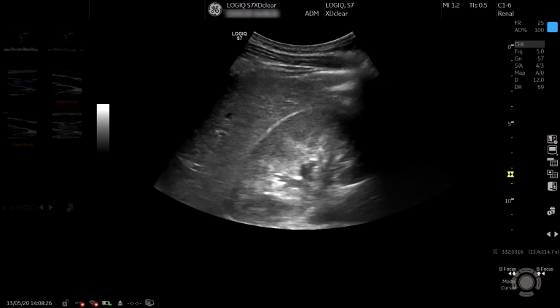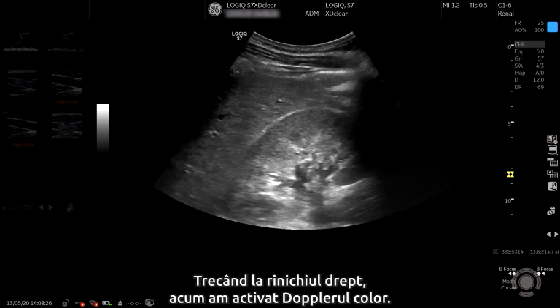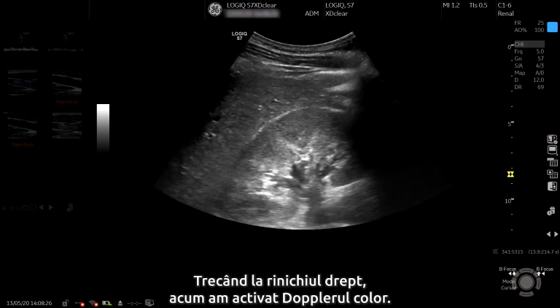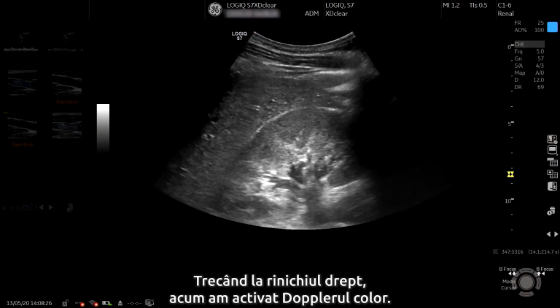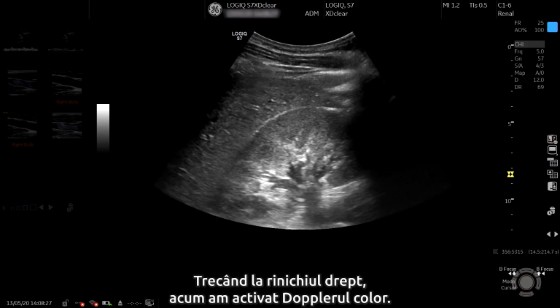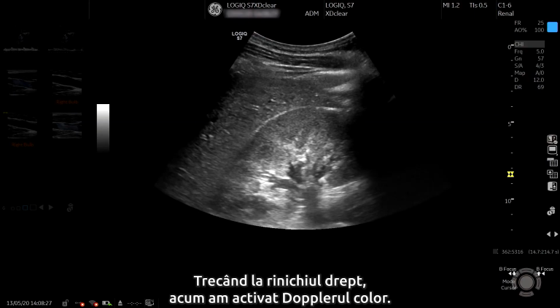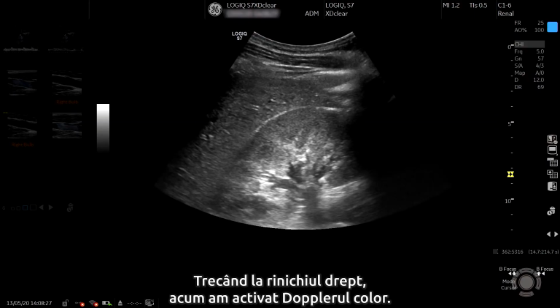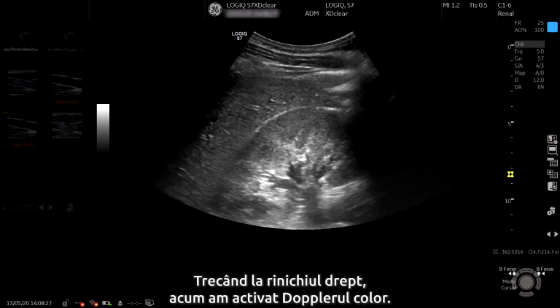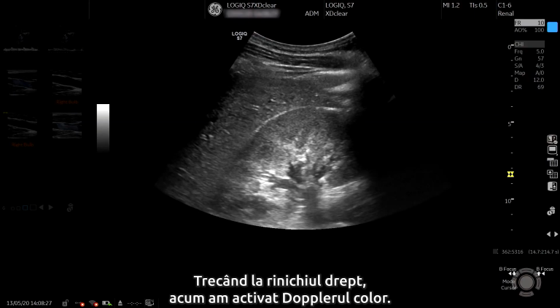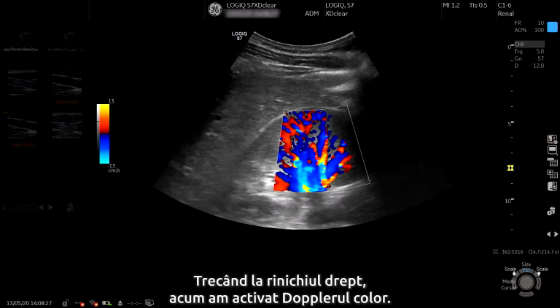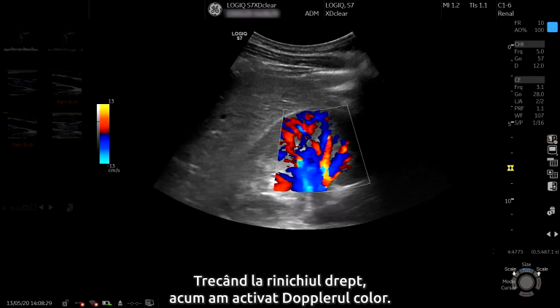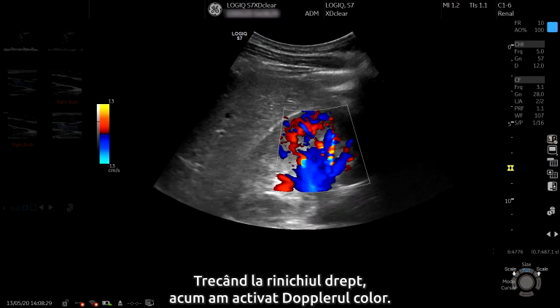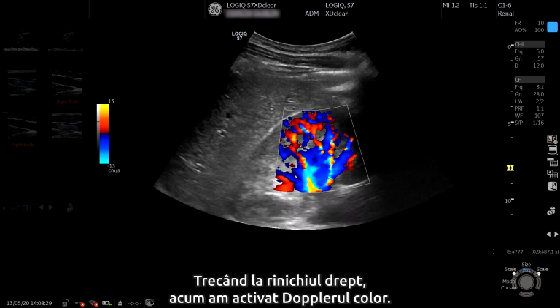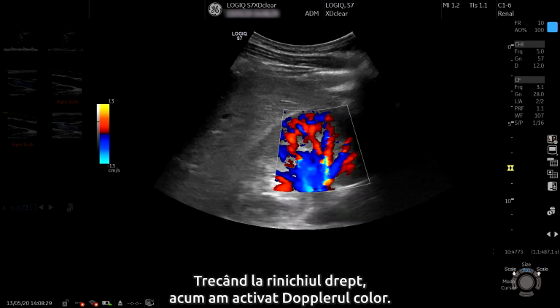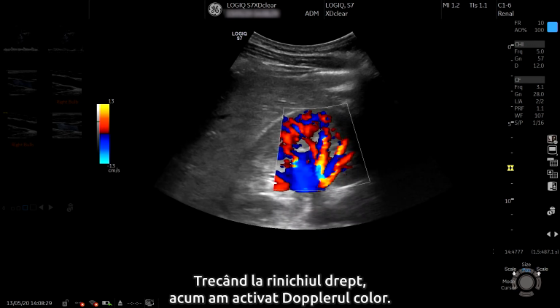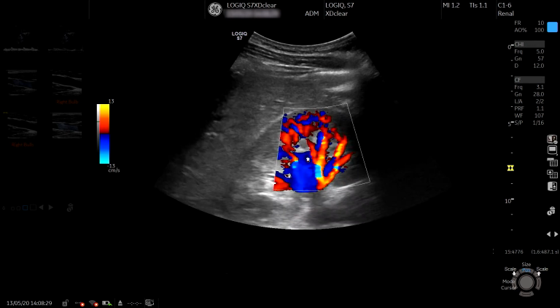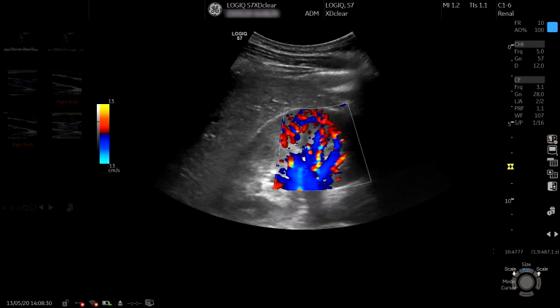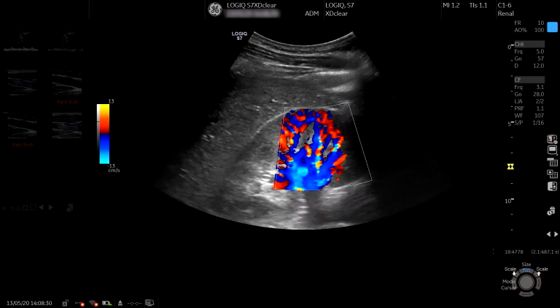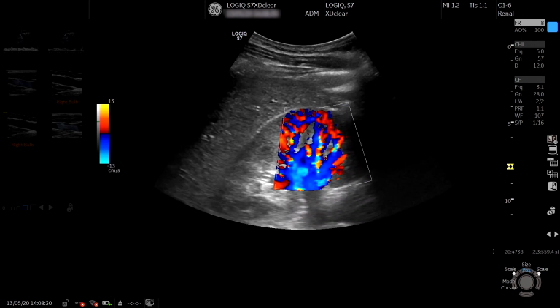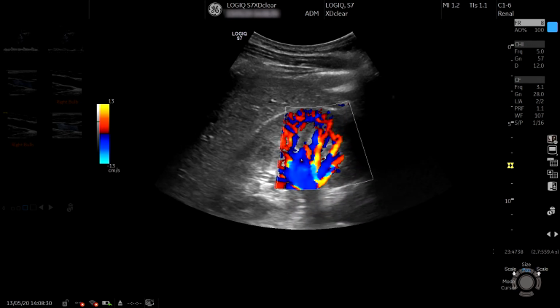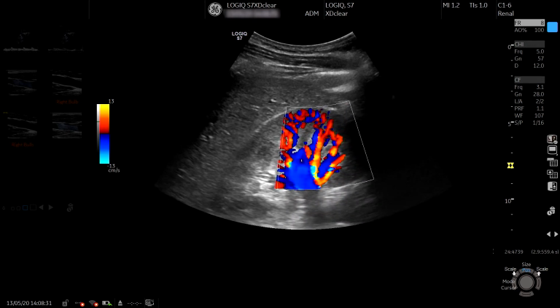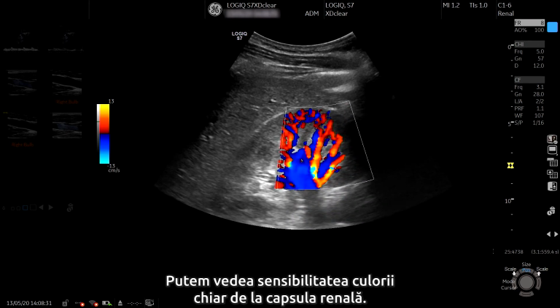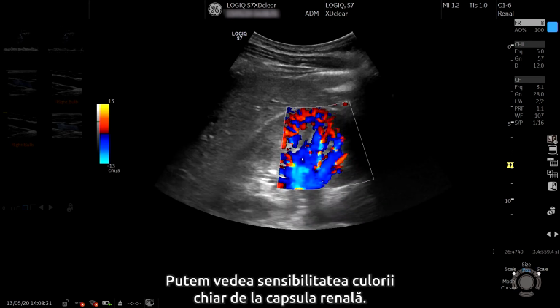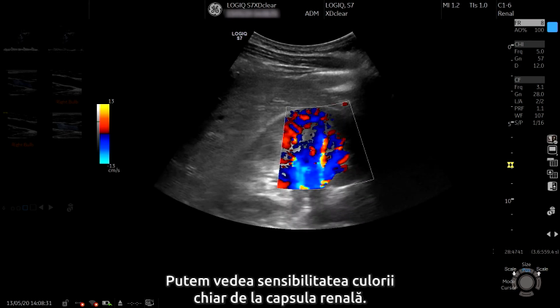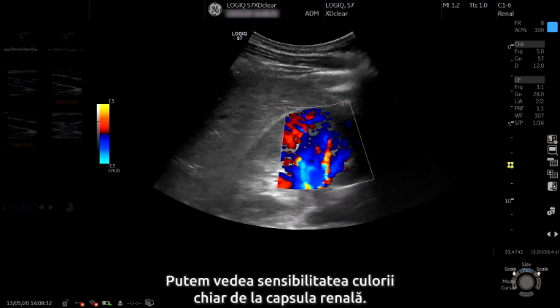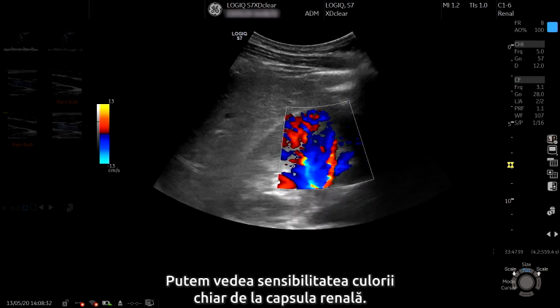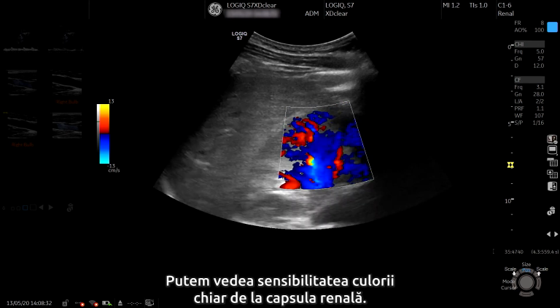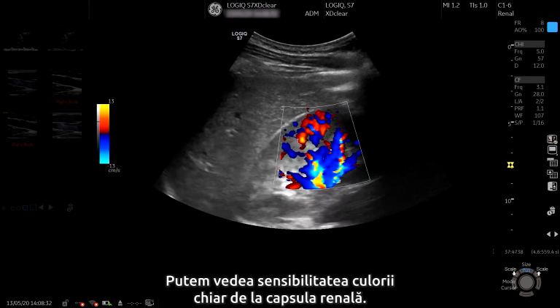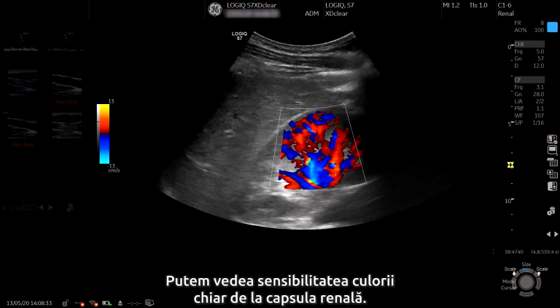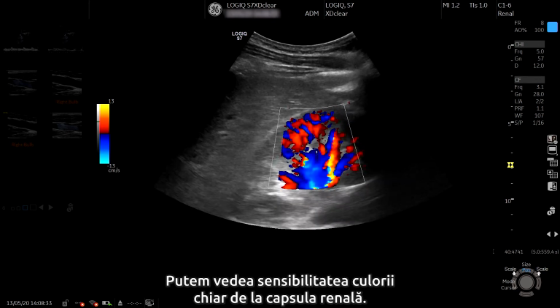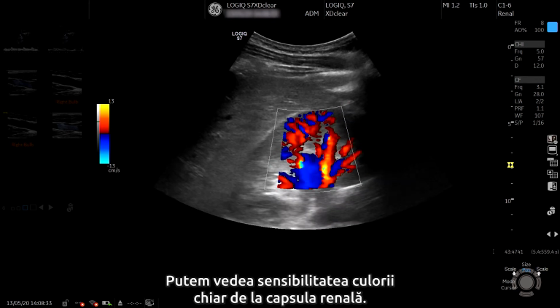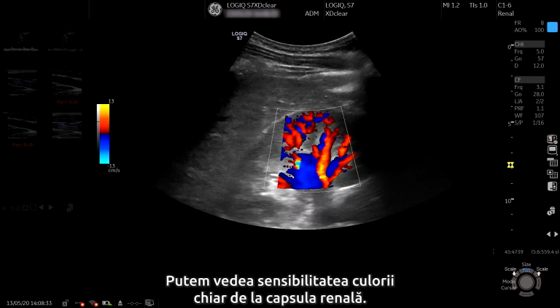Moving to the right kidney, we've now activated the colour Doppler. We can see the colour sensitivity right out to the renal capsule.